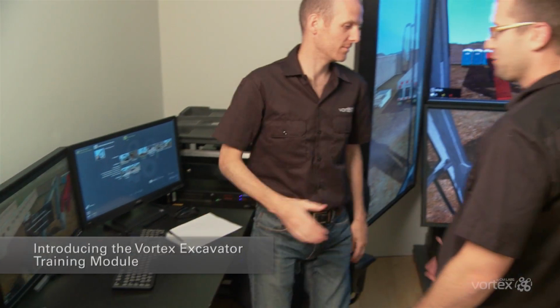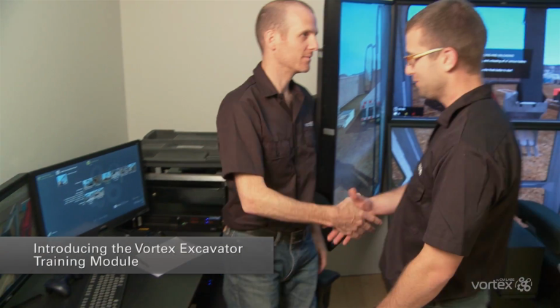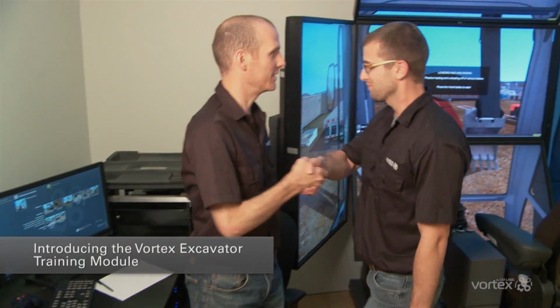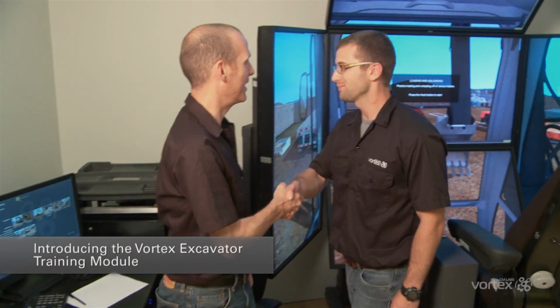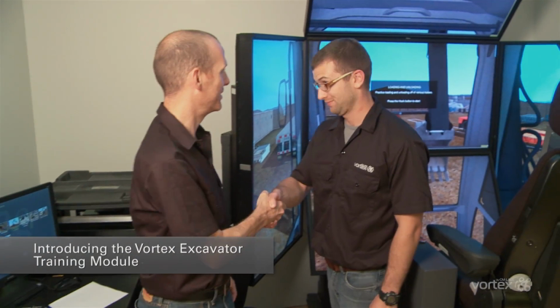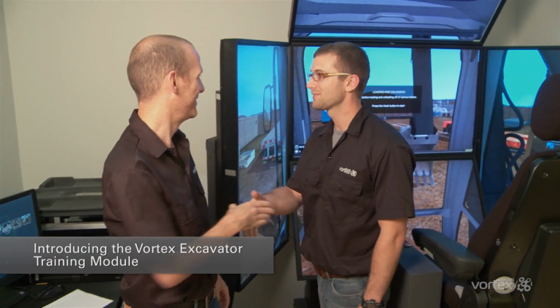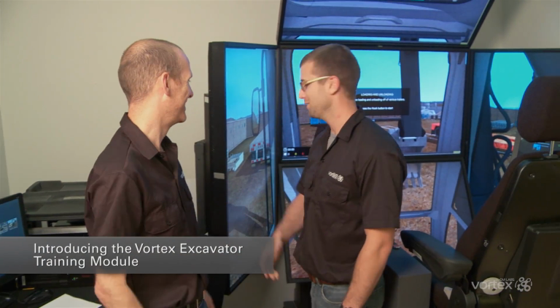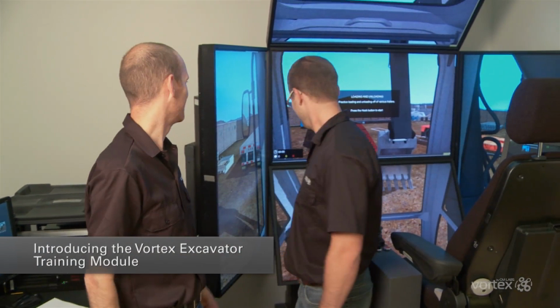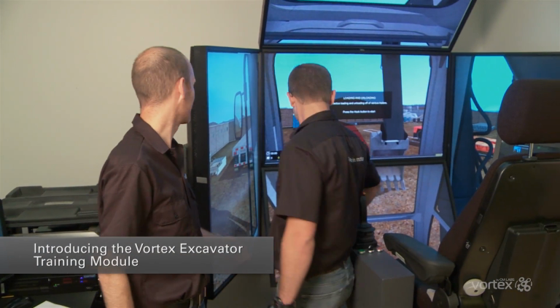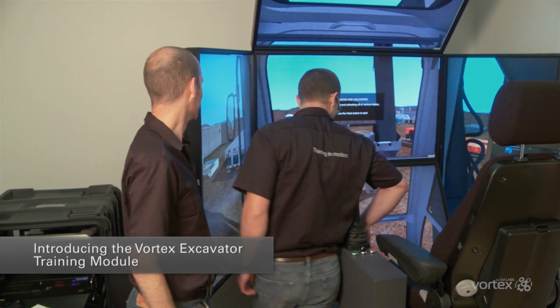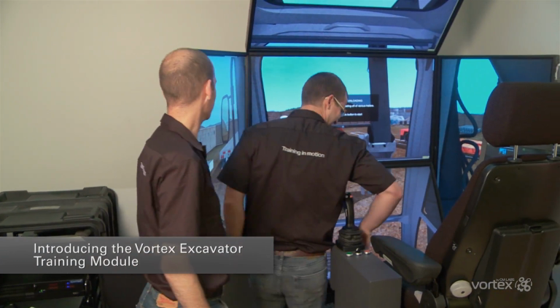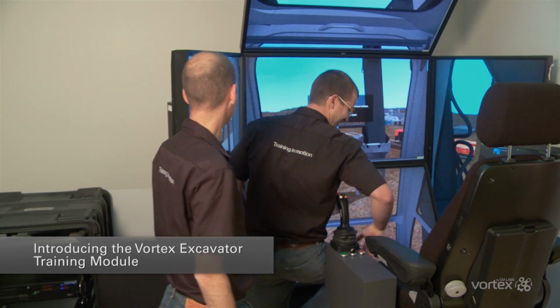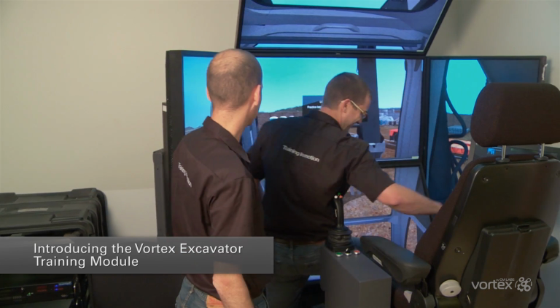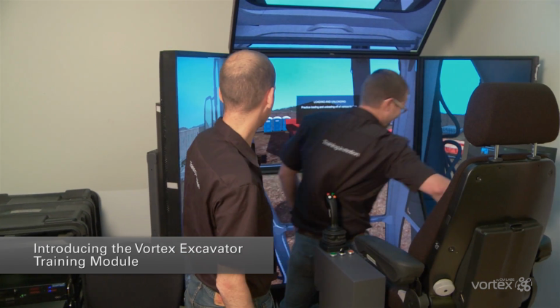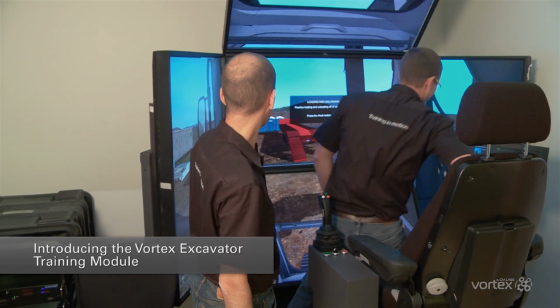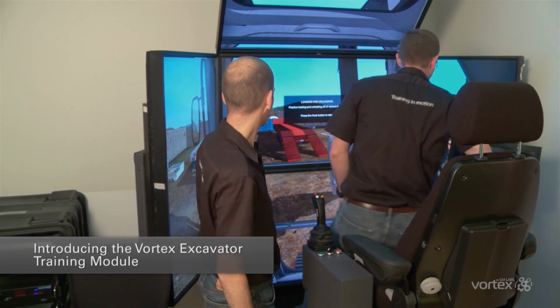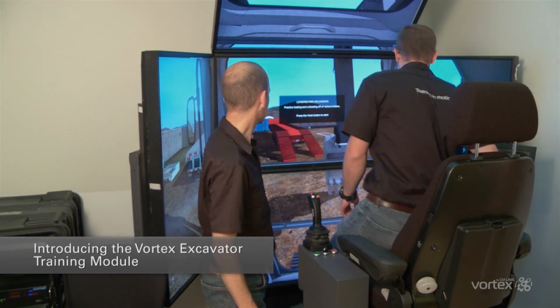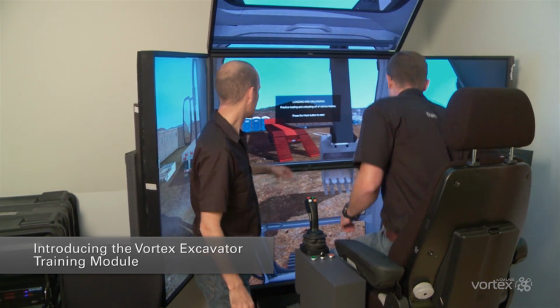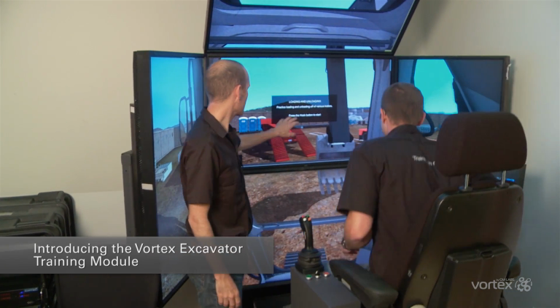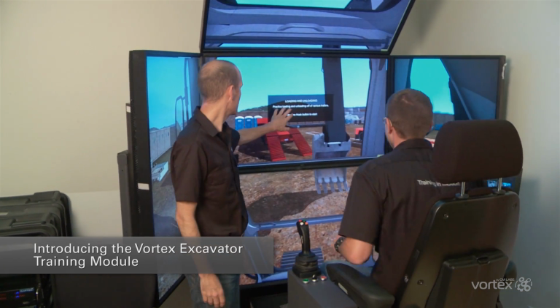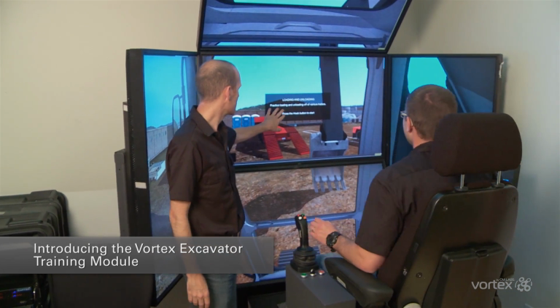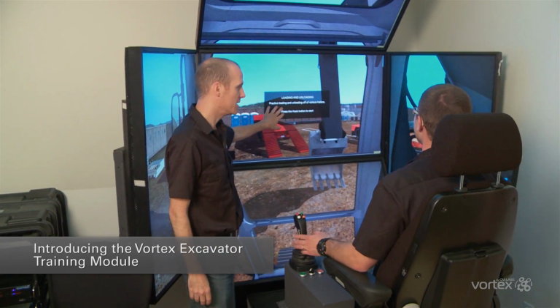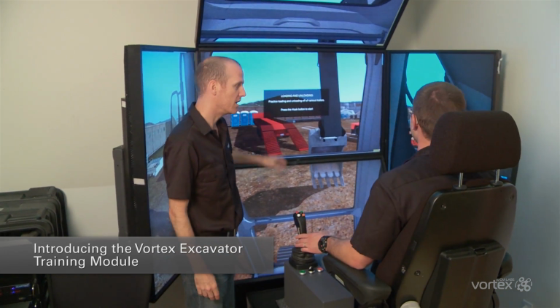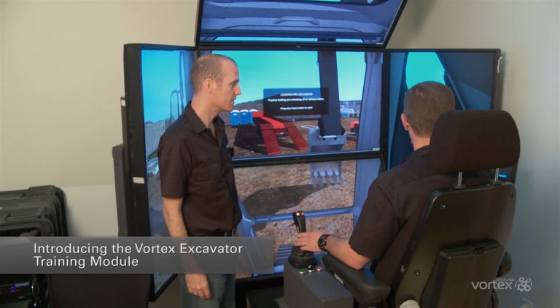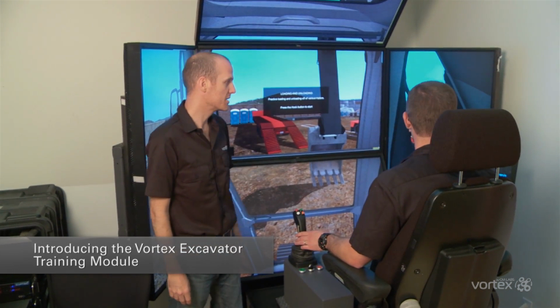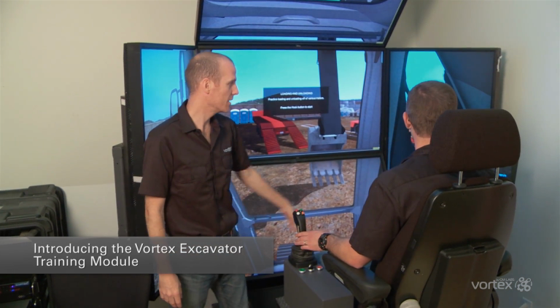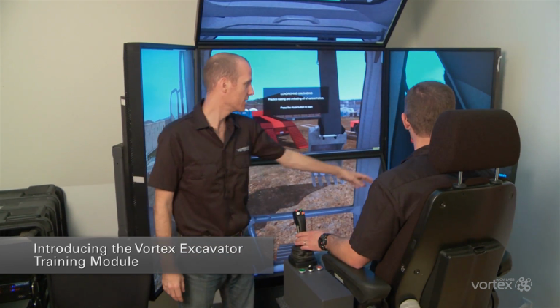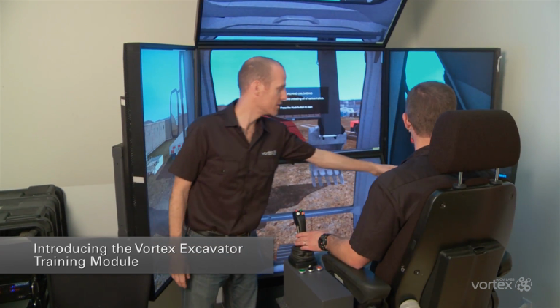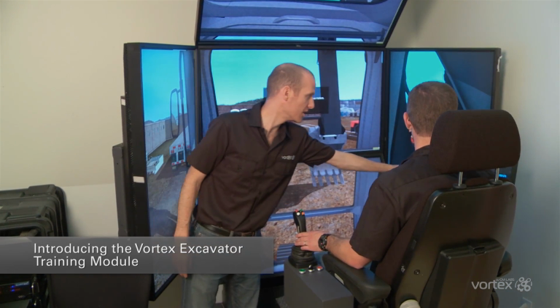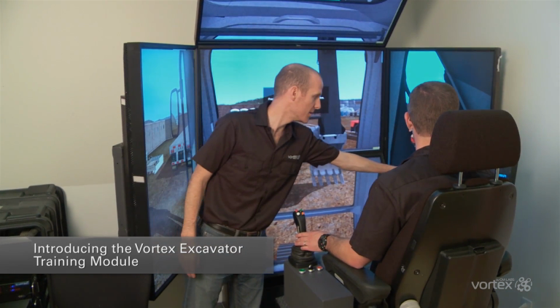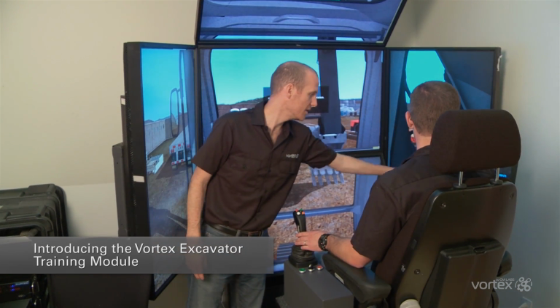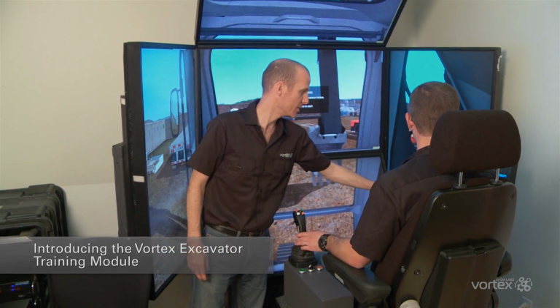Introducing the Vortex Excavator Operator Training Simulator, part of the Vortex Training Solutions Suite for construction cranes and heavy equipment.